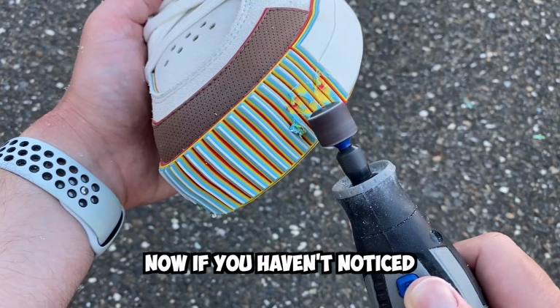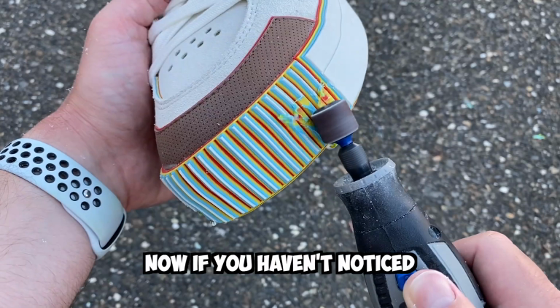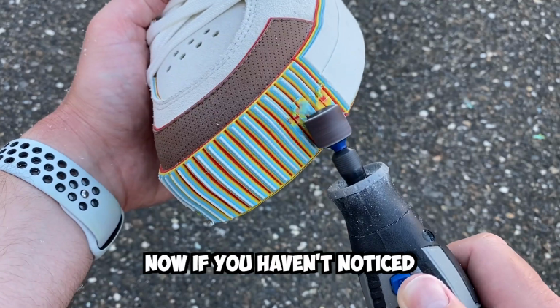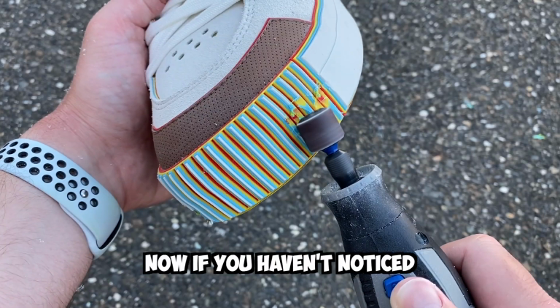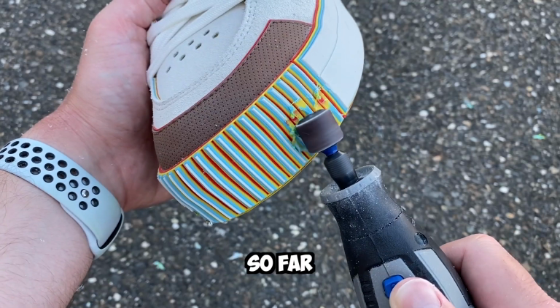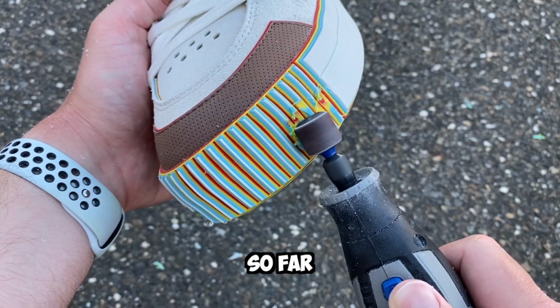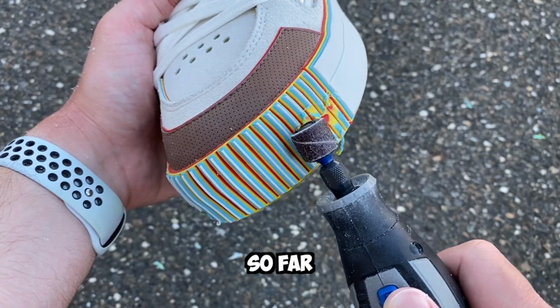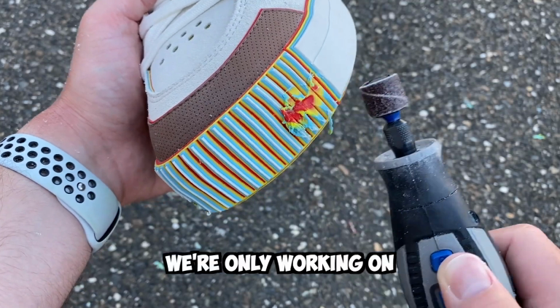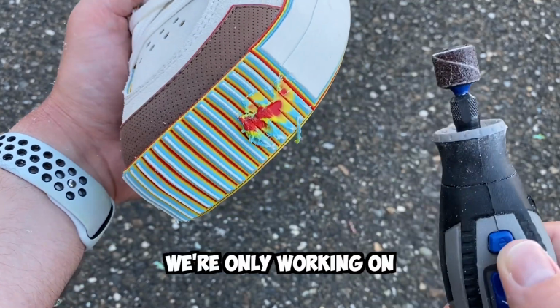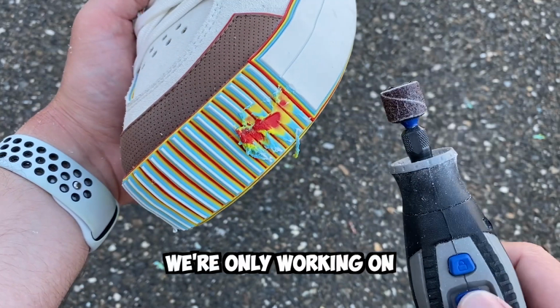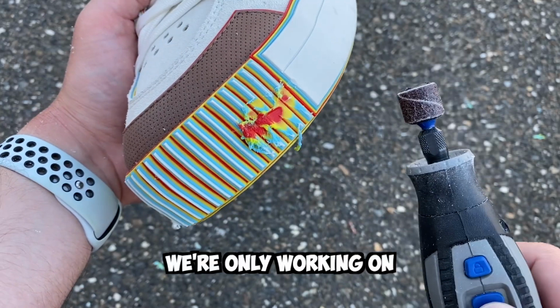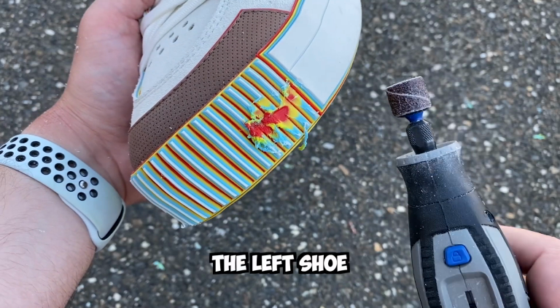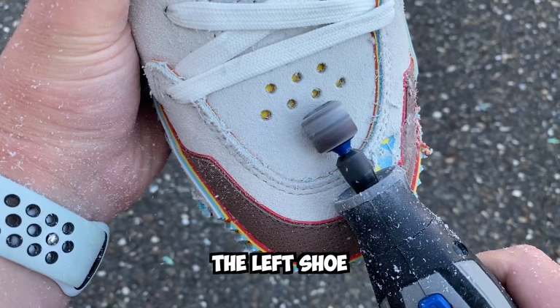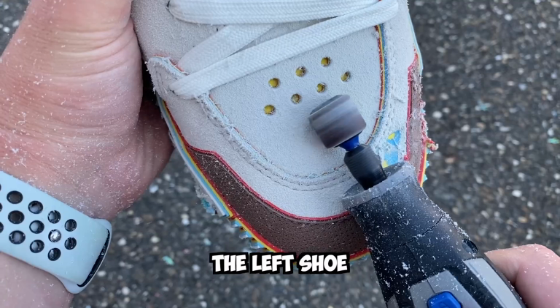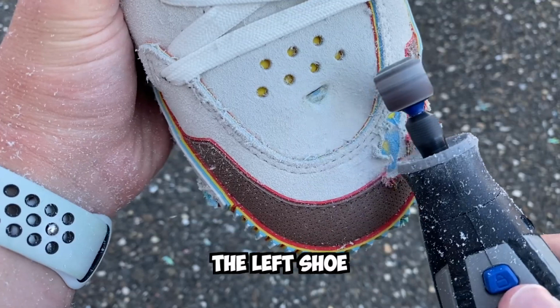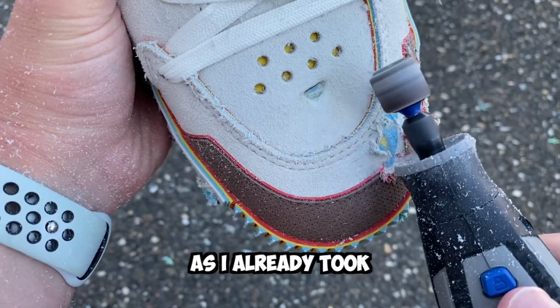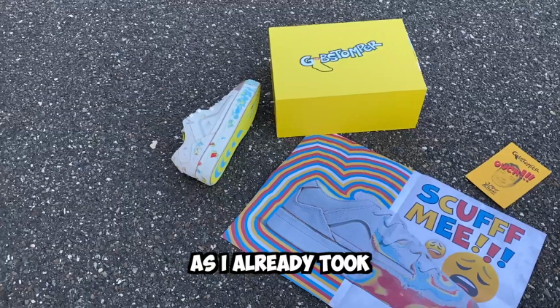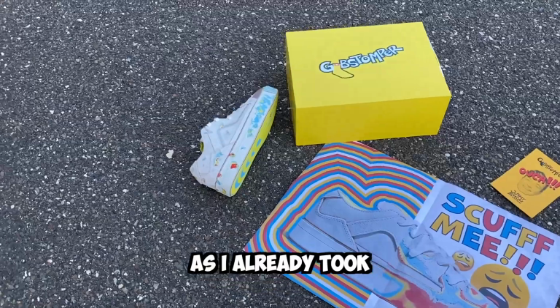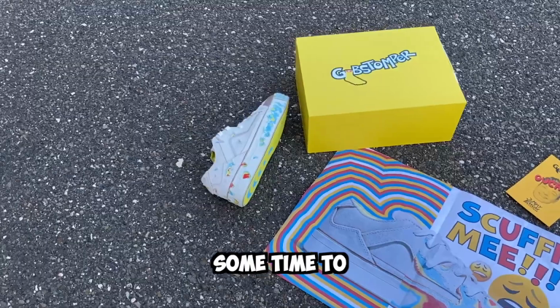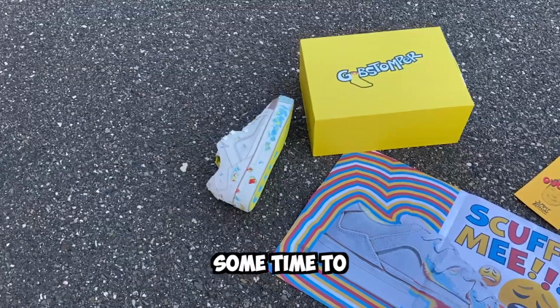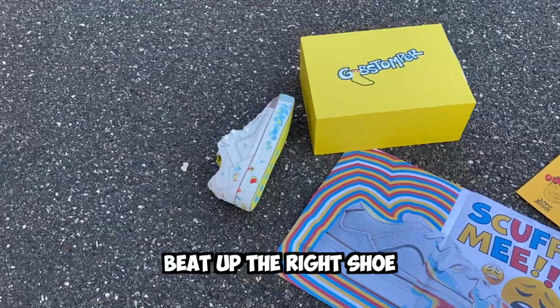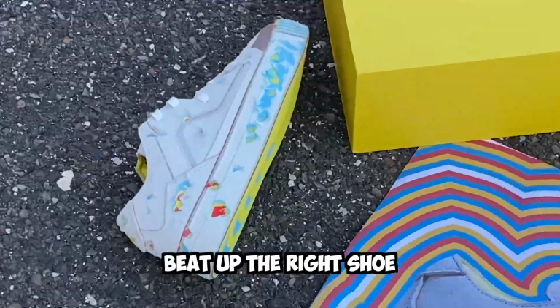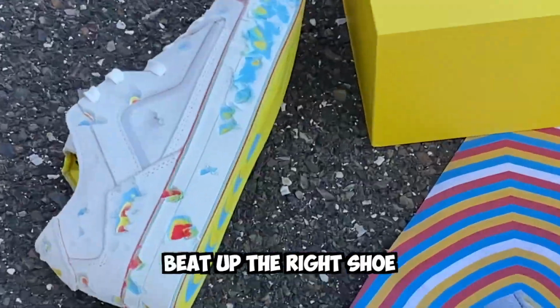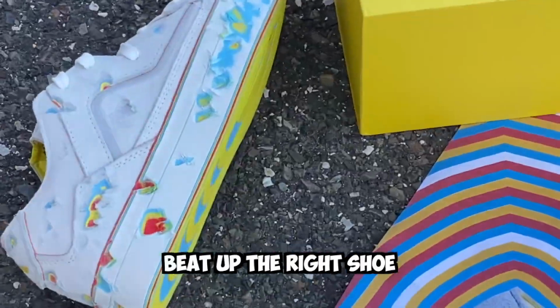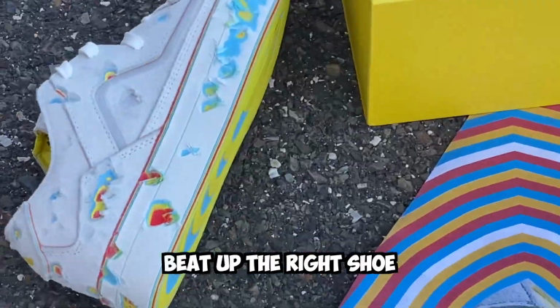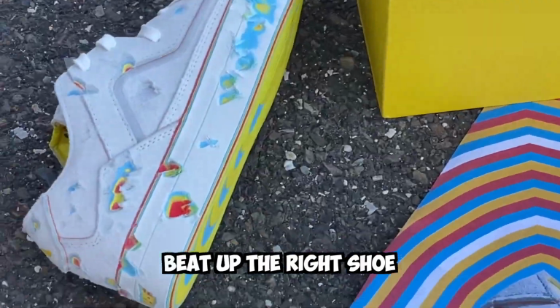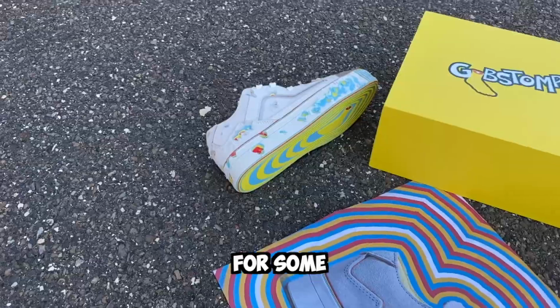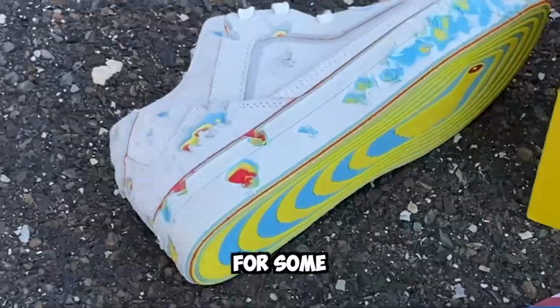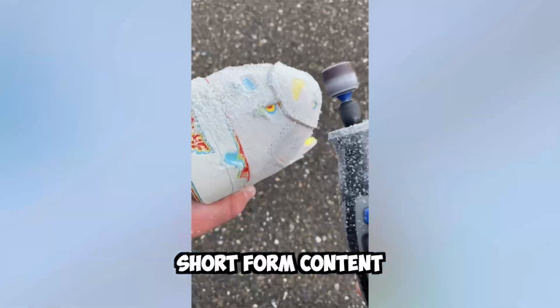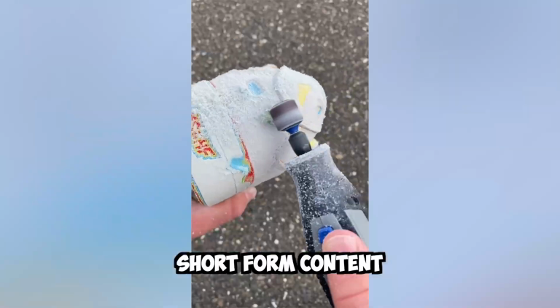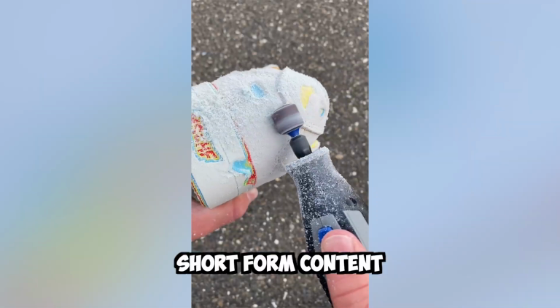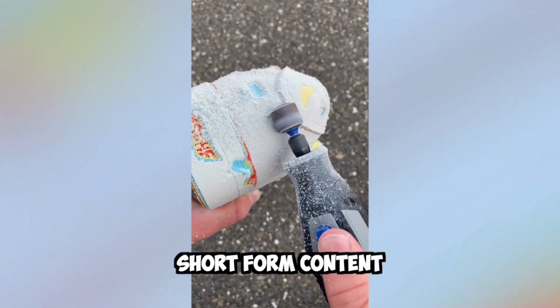If you haven't noticed, we're only working on the left shoe, as I already took some time to beat up the right shoe for some short-form content.